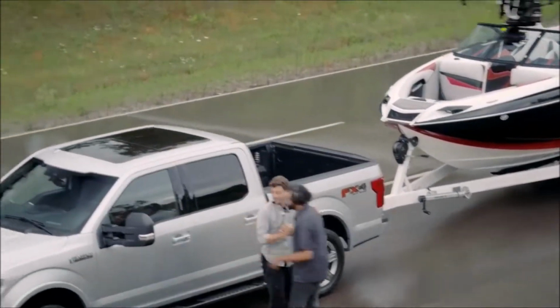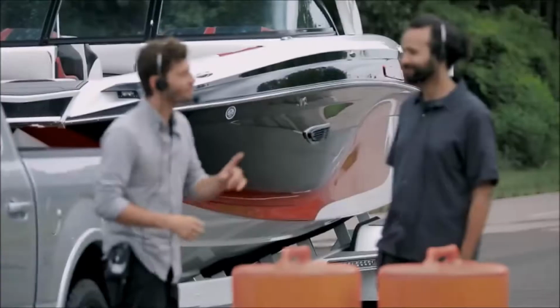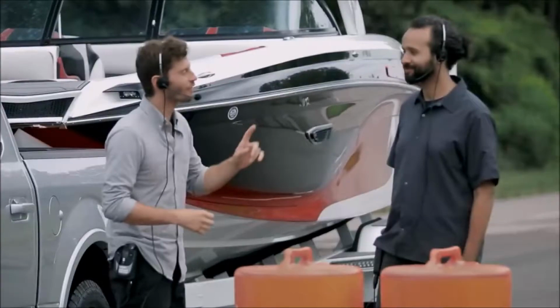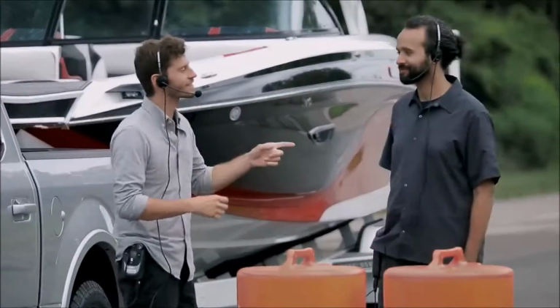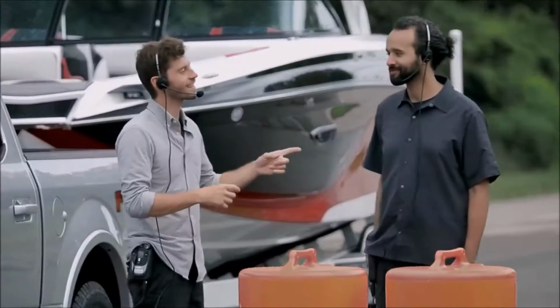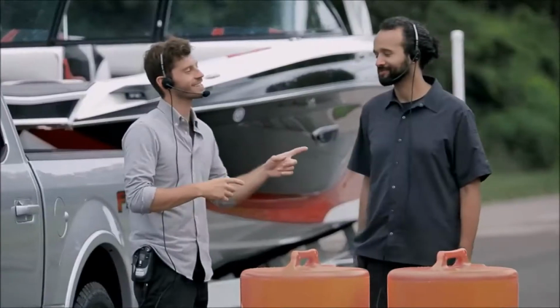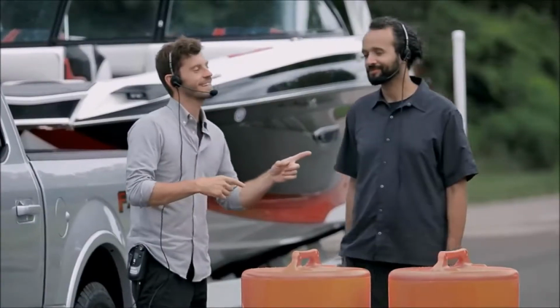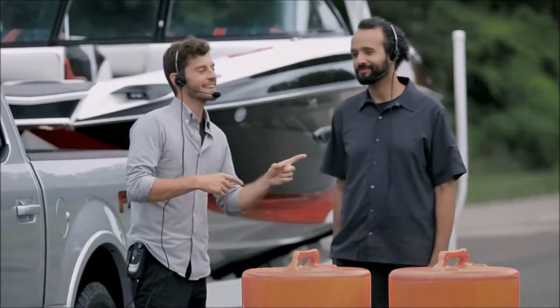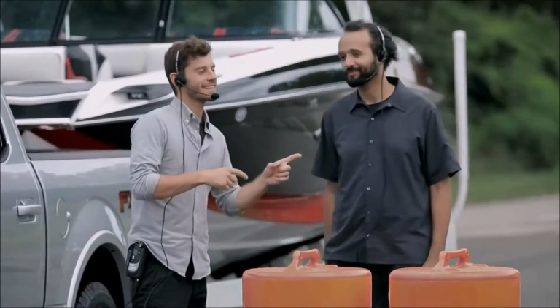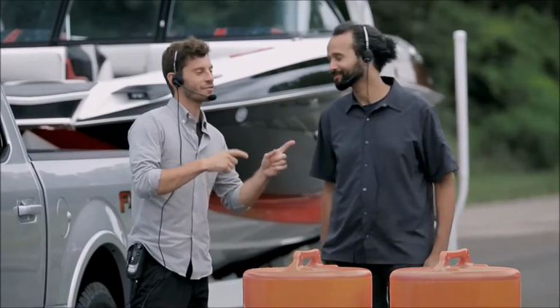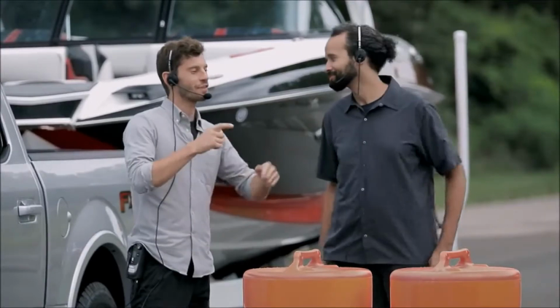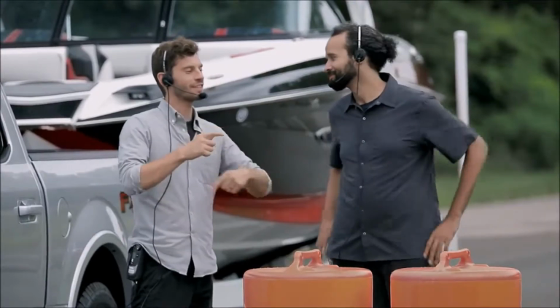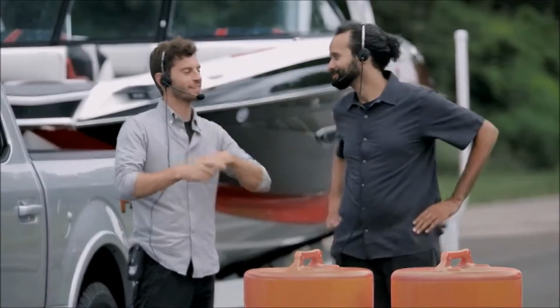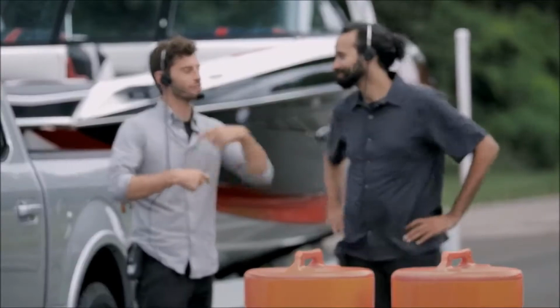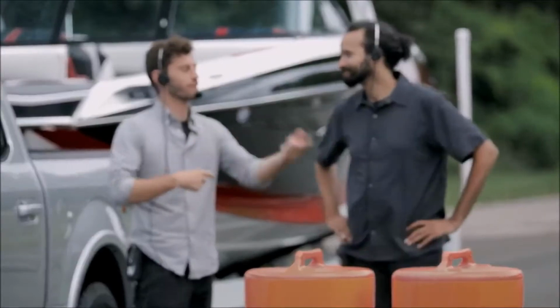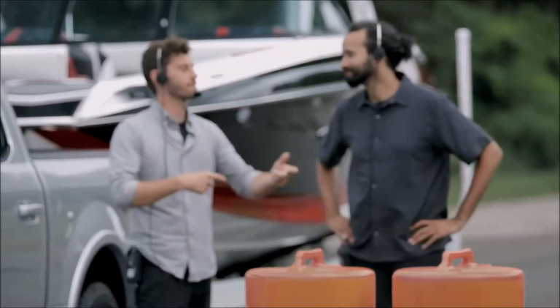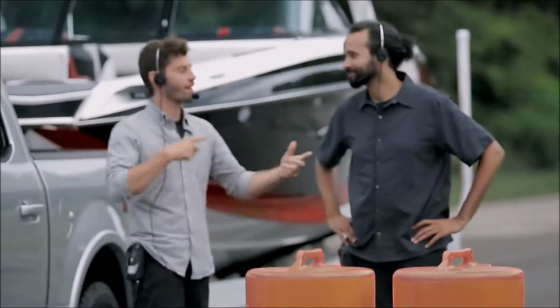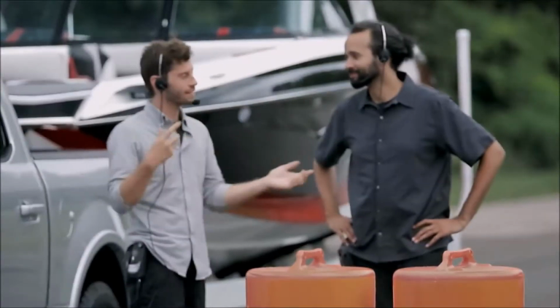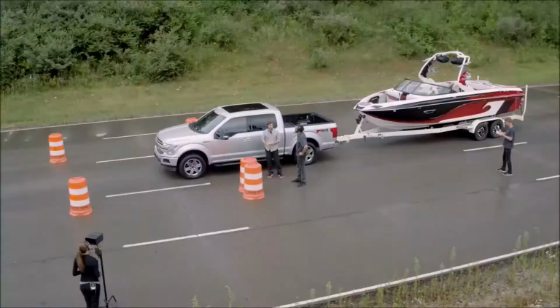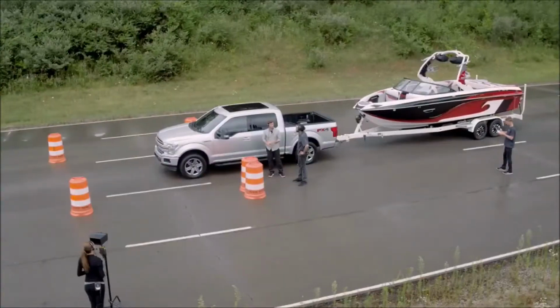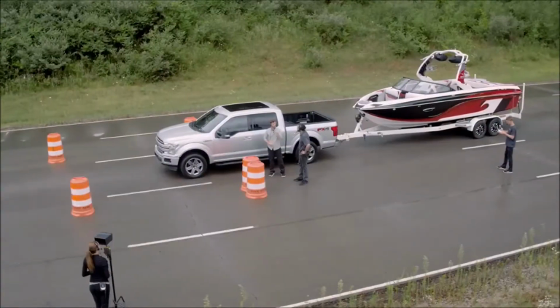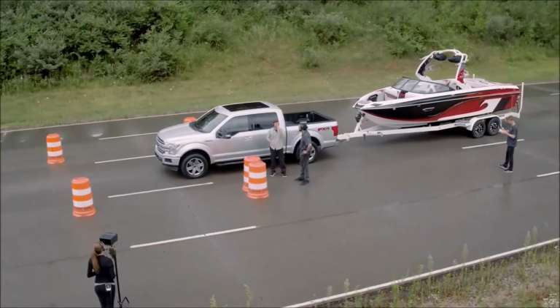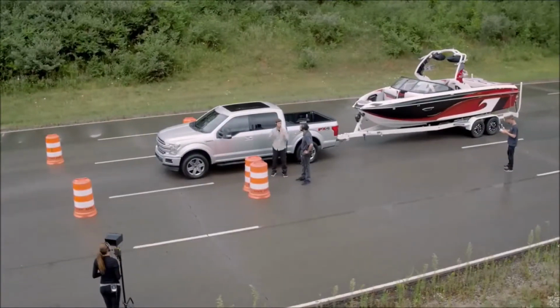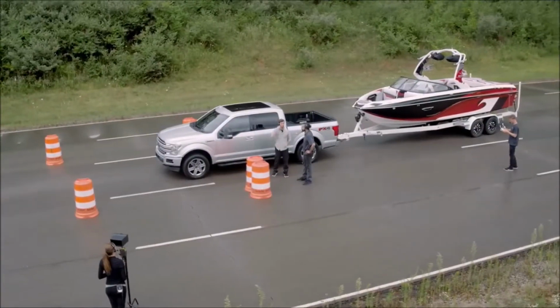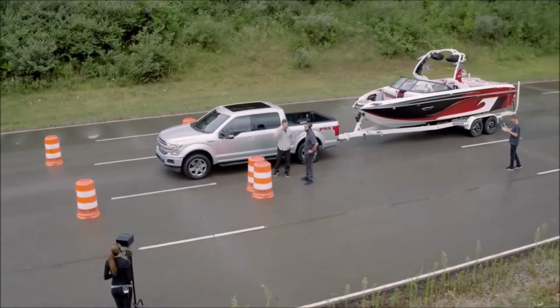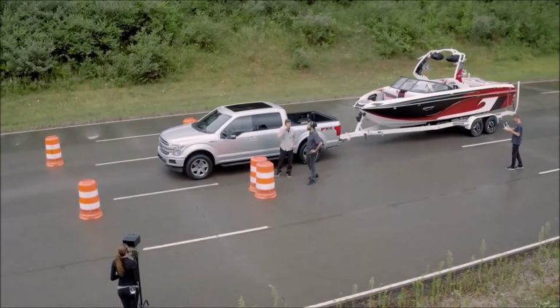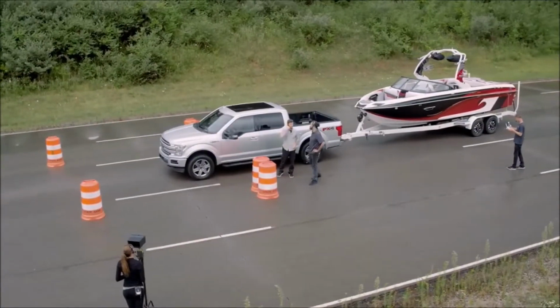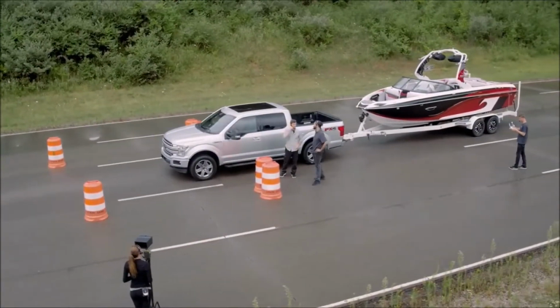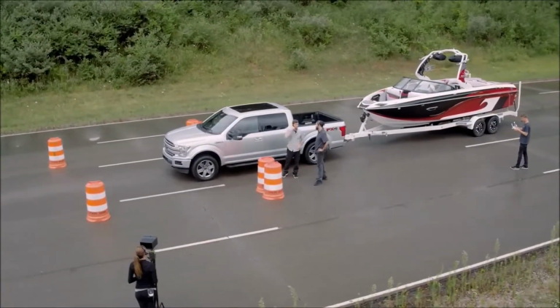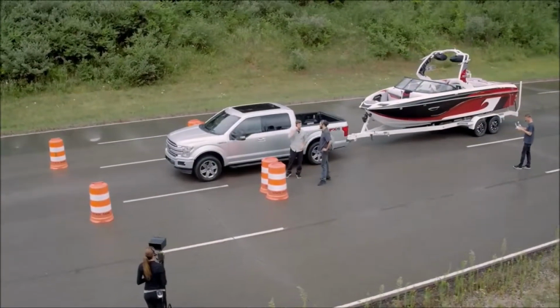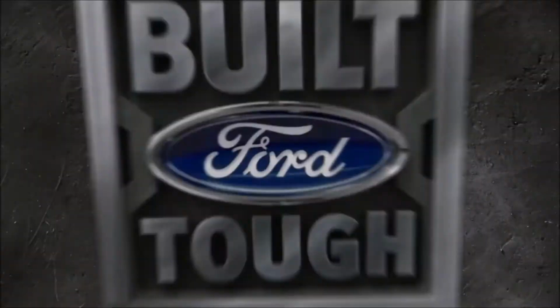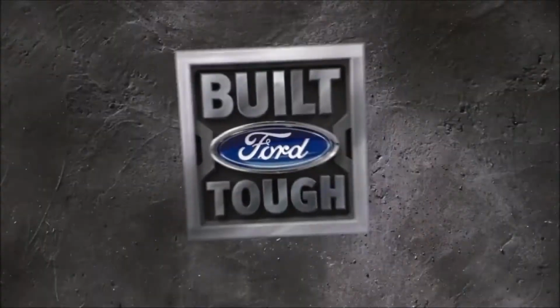You know, when Ford says that the F-150 doesn't just raise the bar, it is the bar — this is exactly what they're talking about.